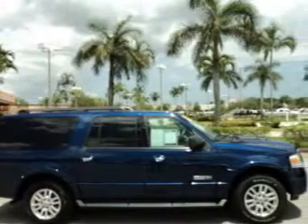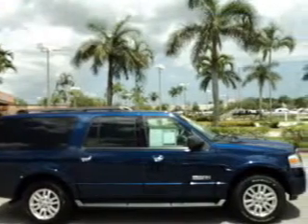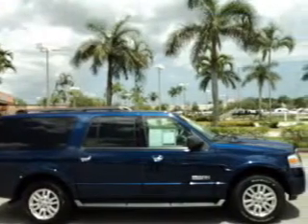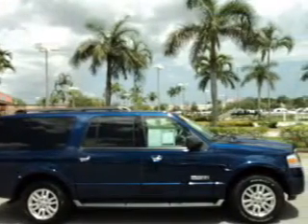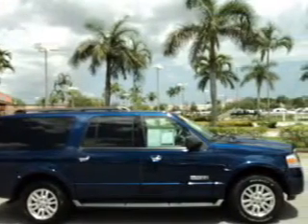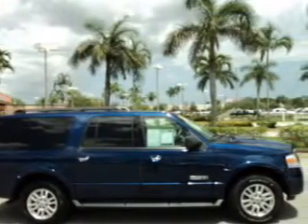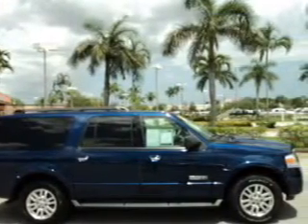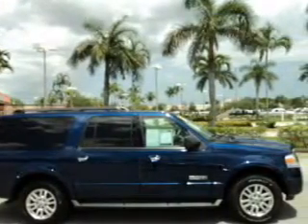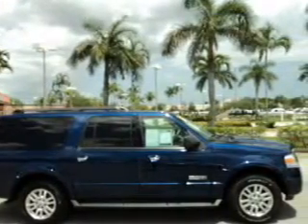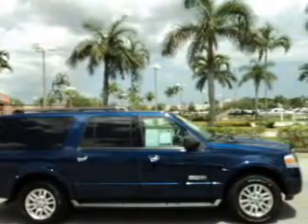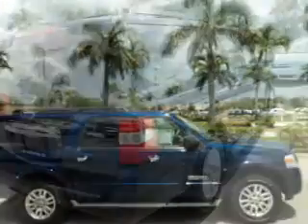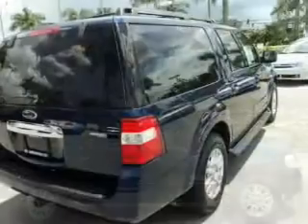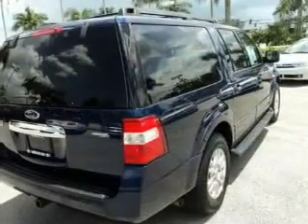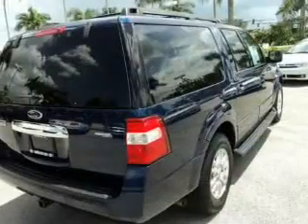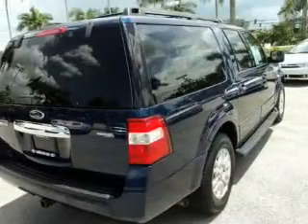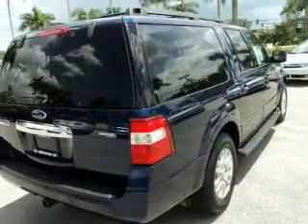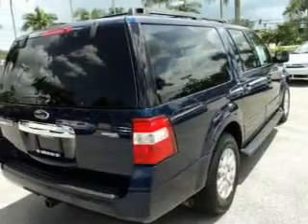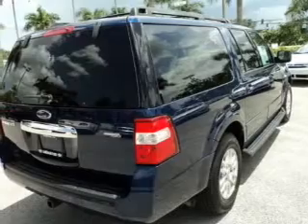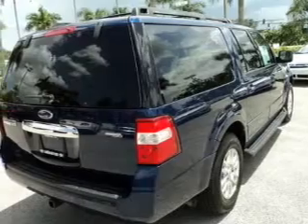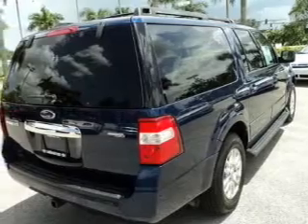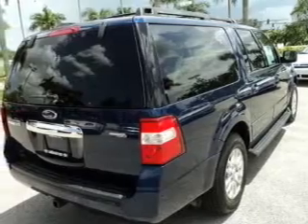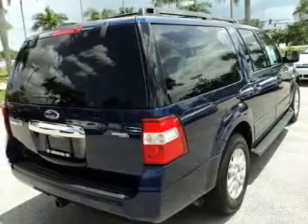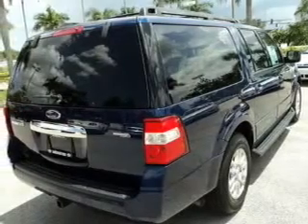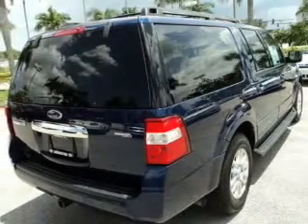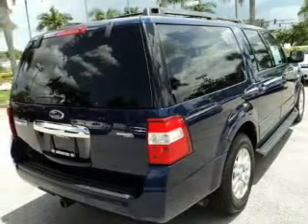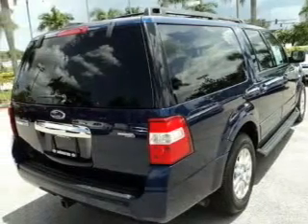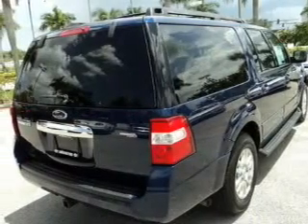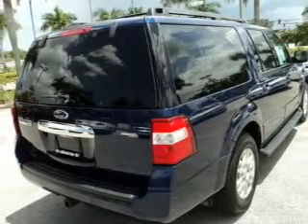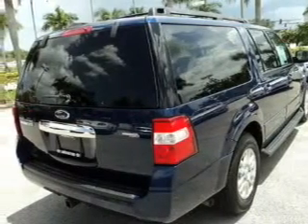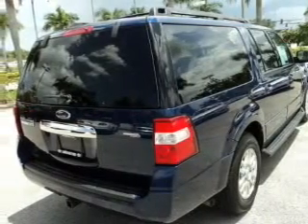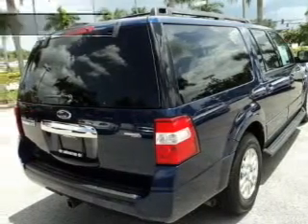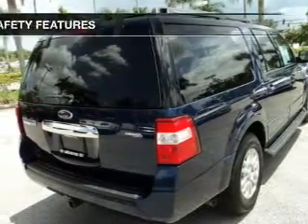Cruise control, split rear seats, an MP3 player, and privacy glass.